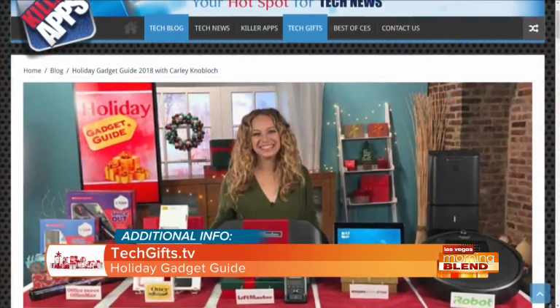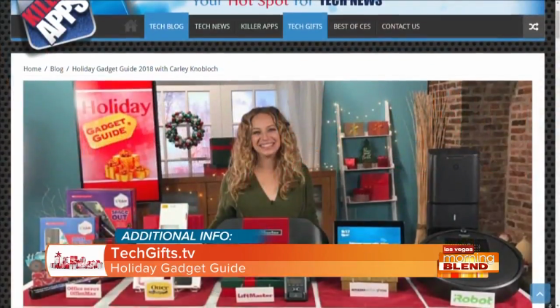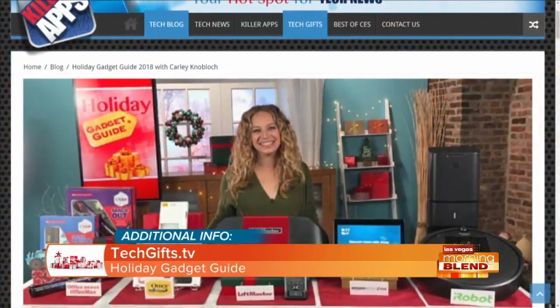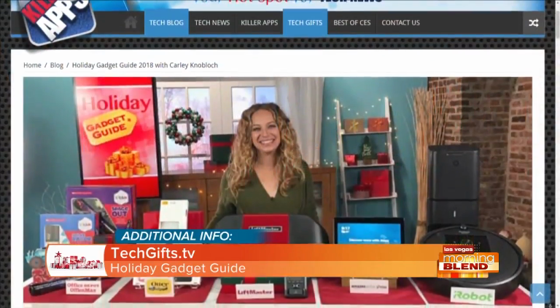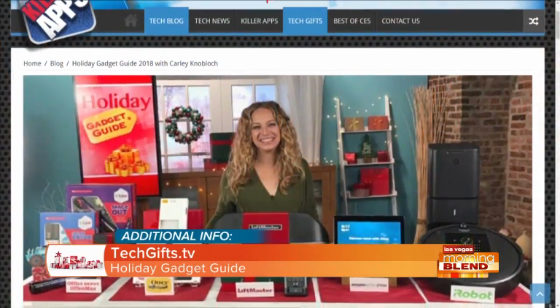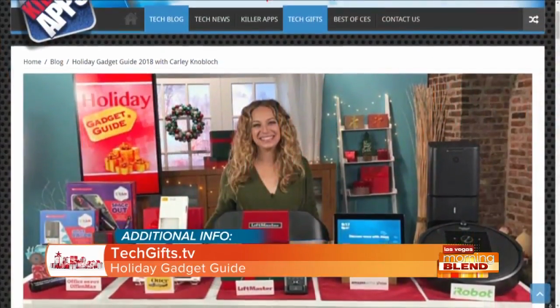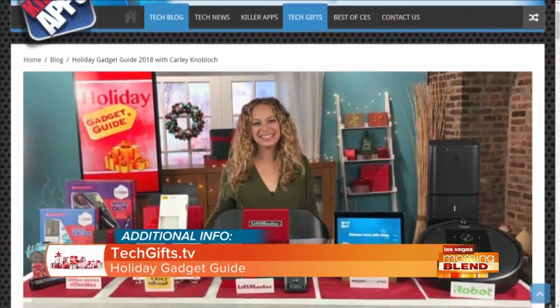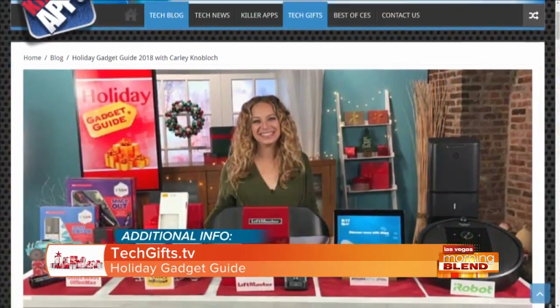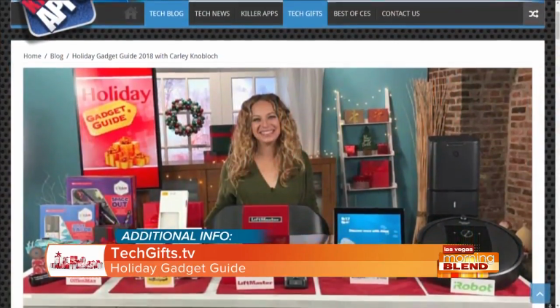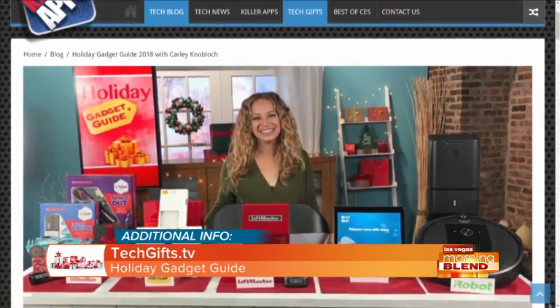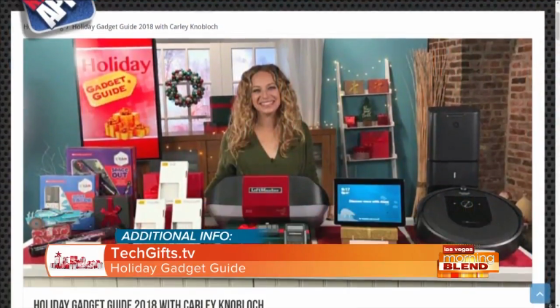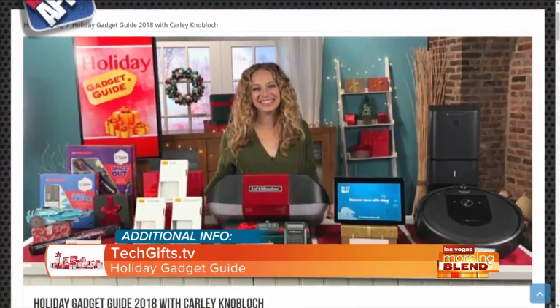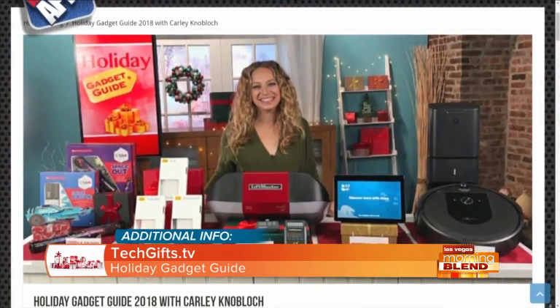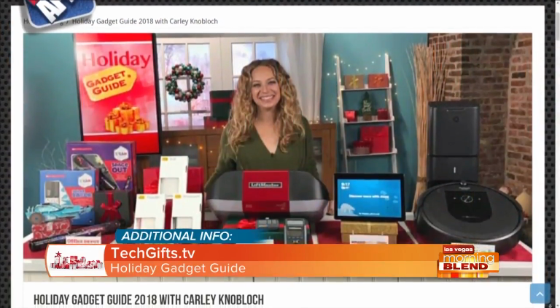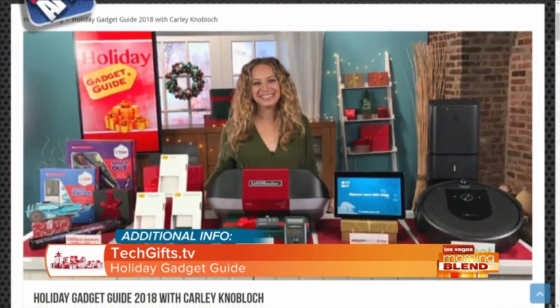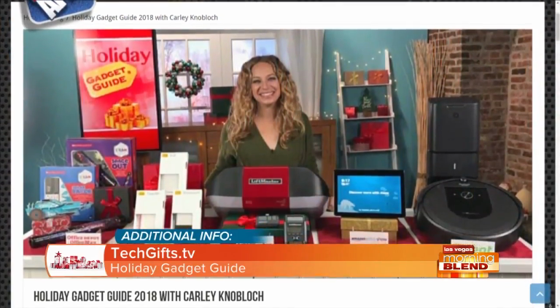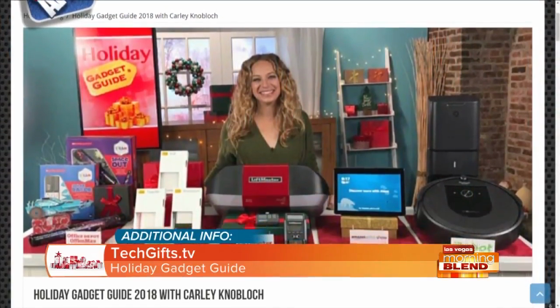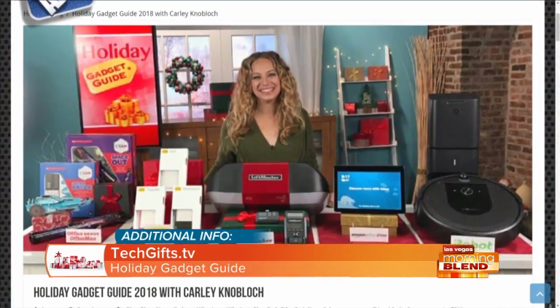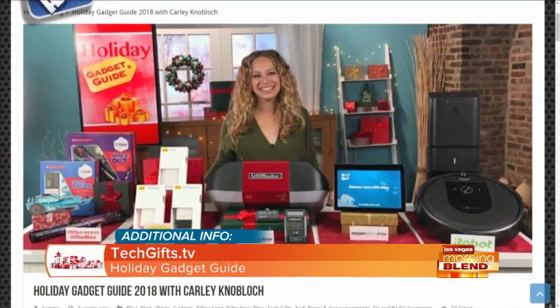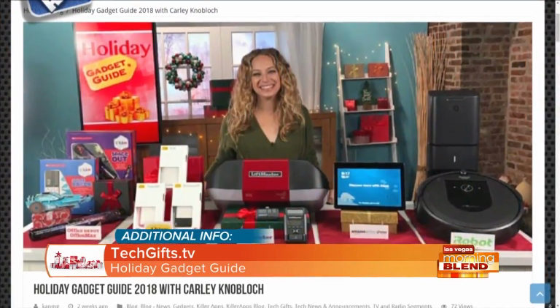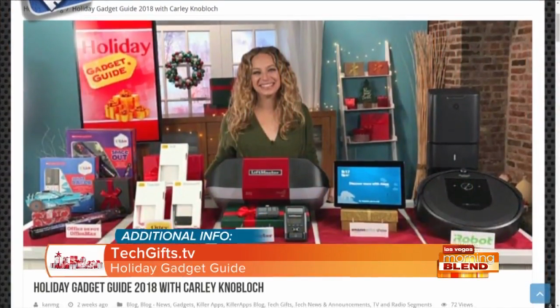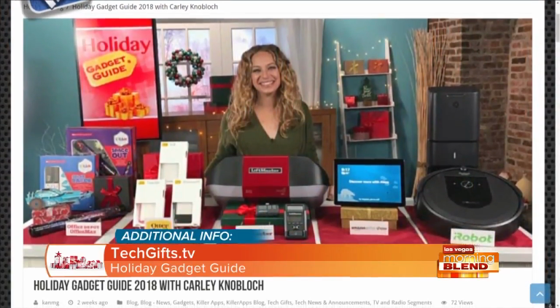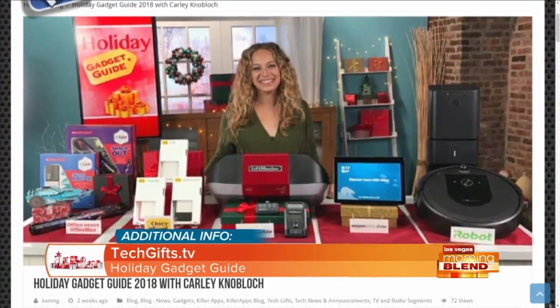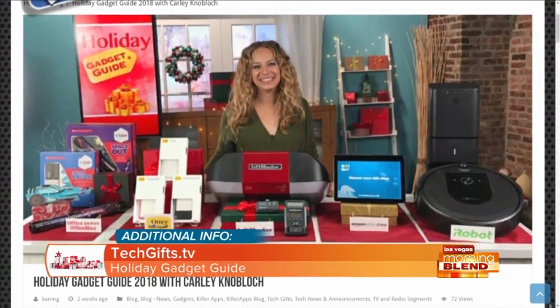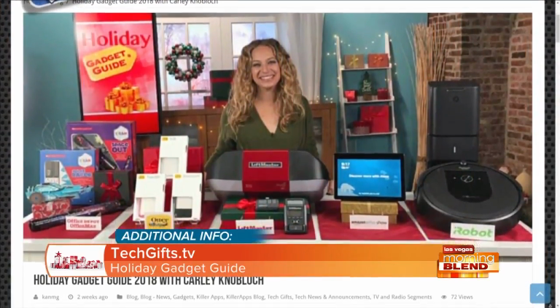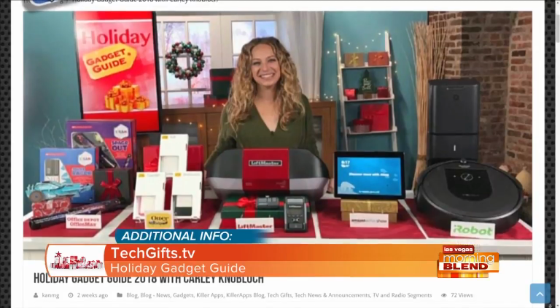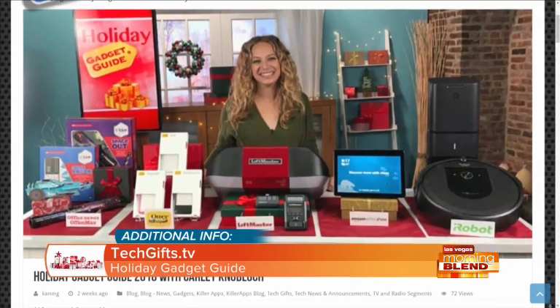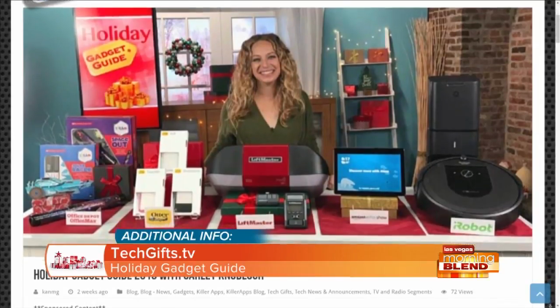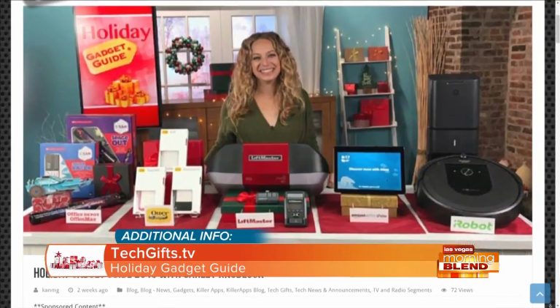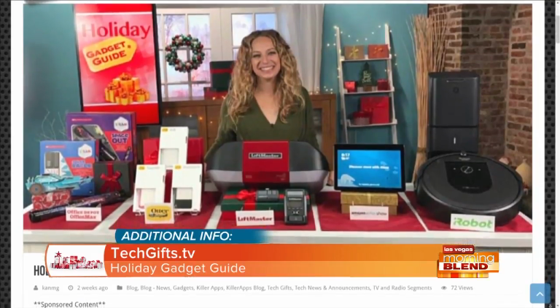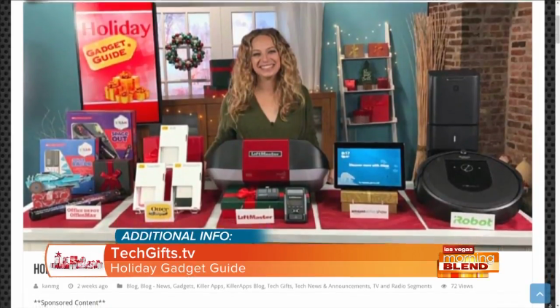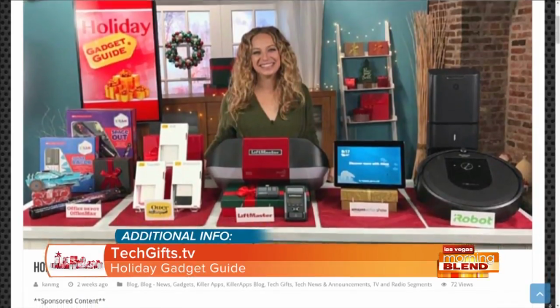LiftMaster, Amazon, iRobot, Office Depot, and Otterbox — they're all proud sponsors of the Morning Planet.